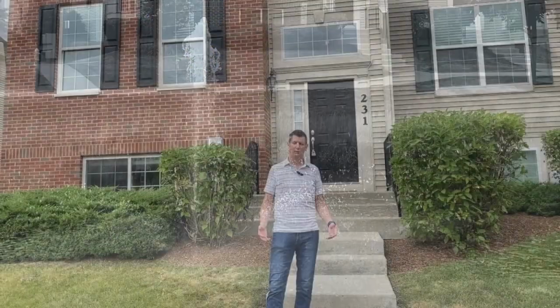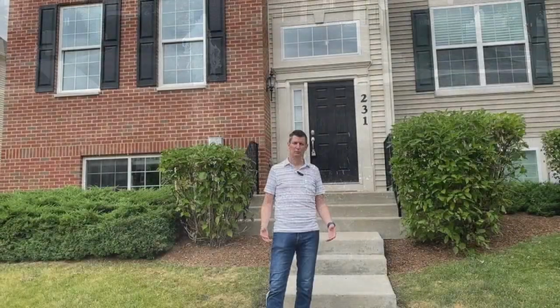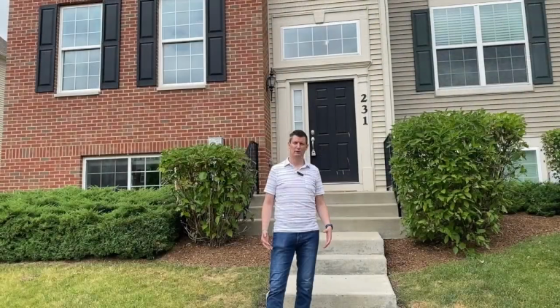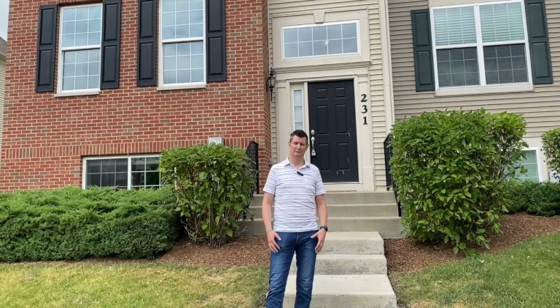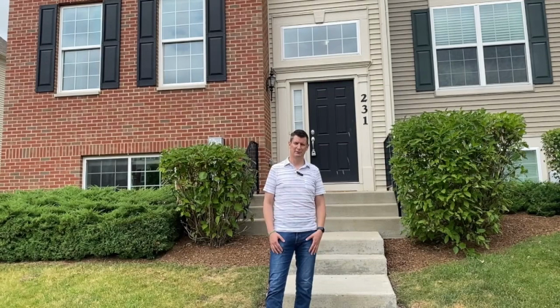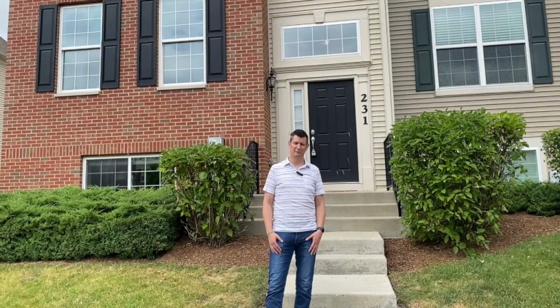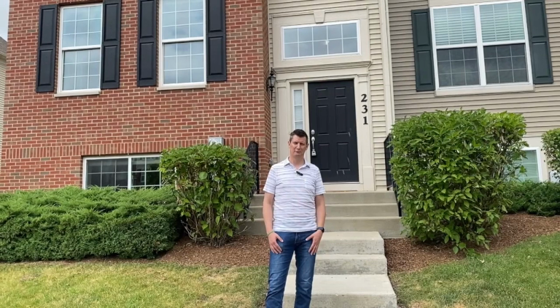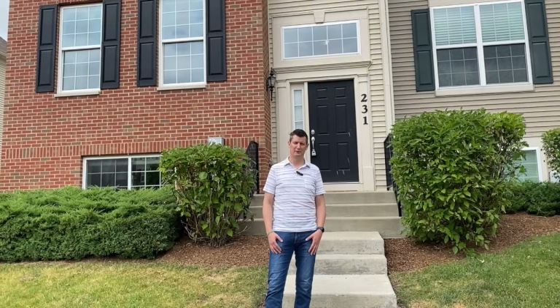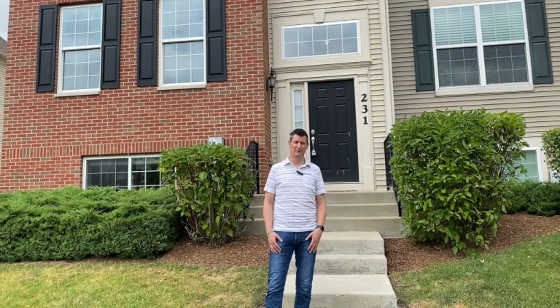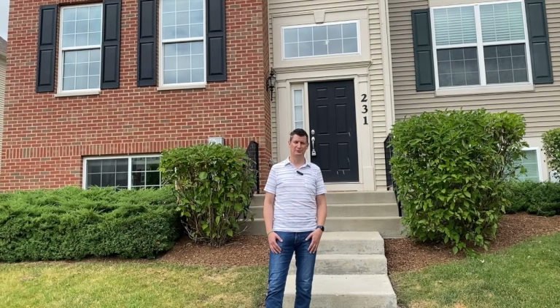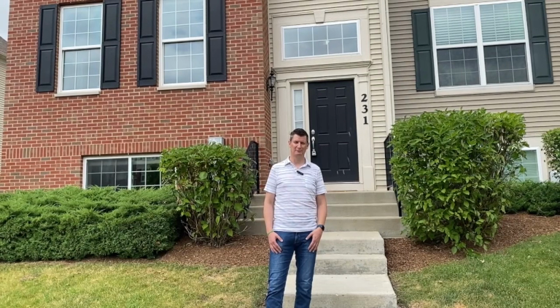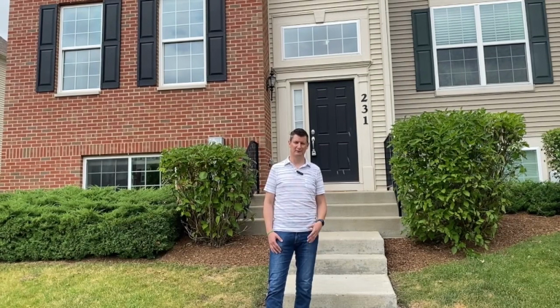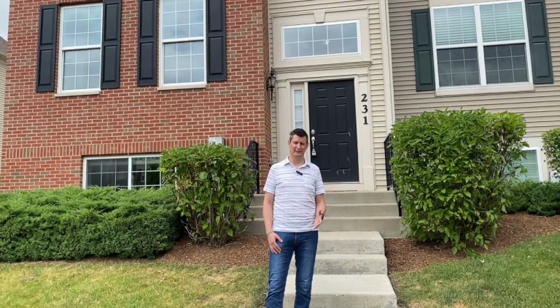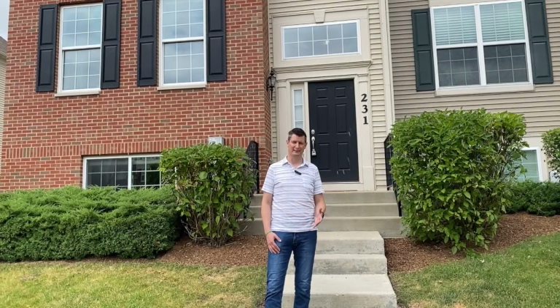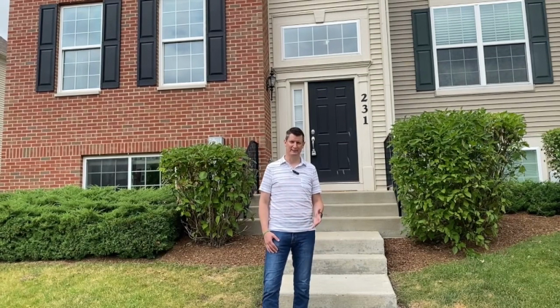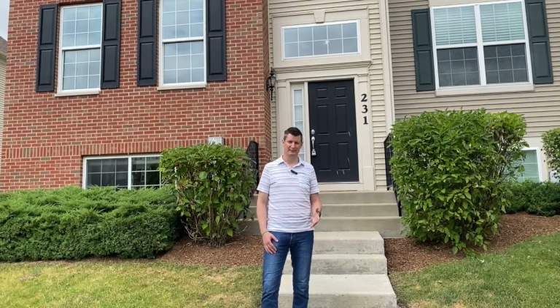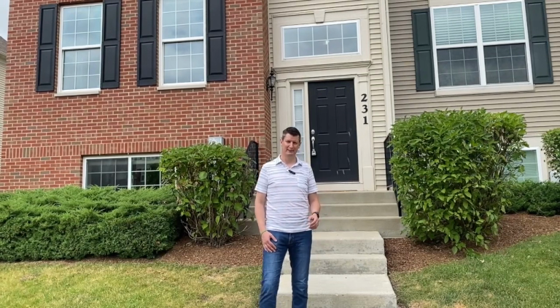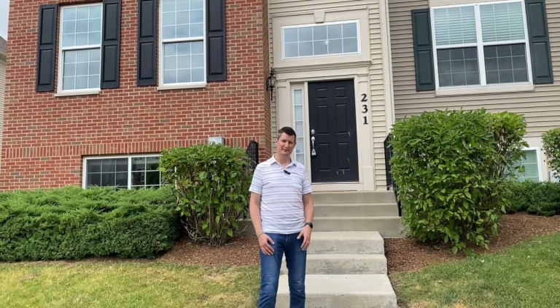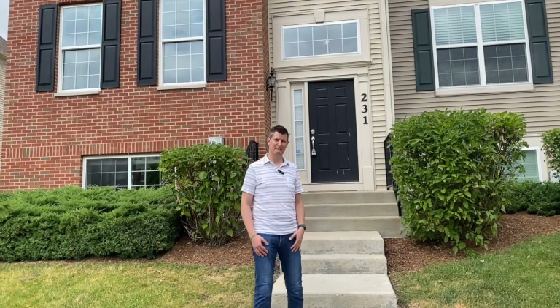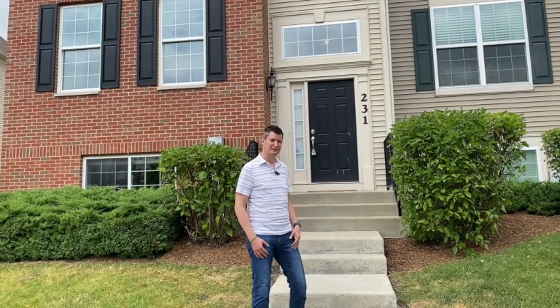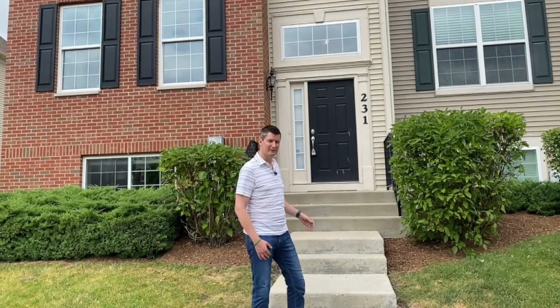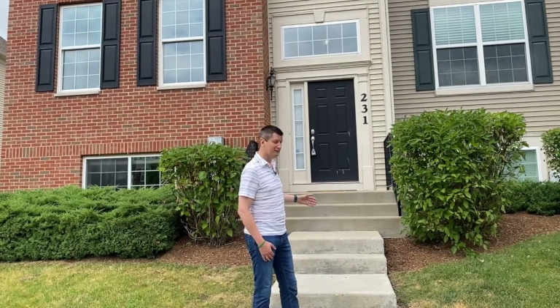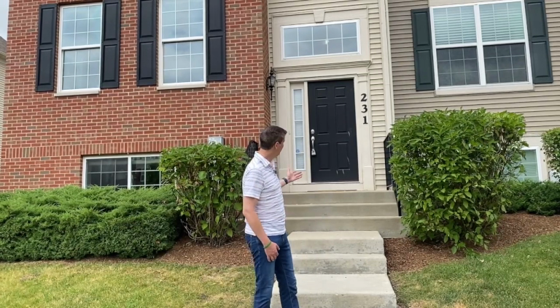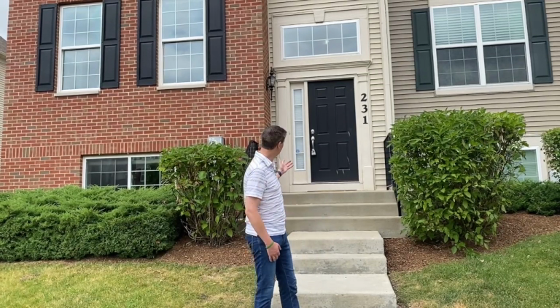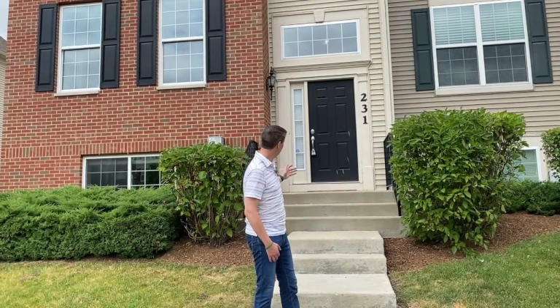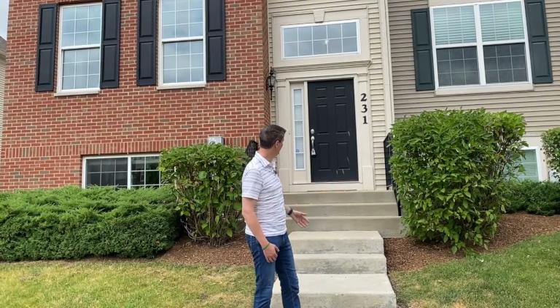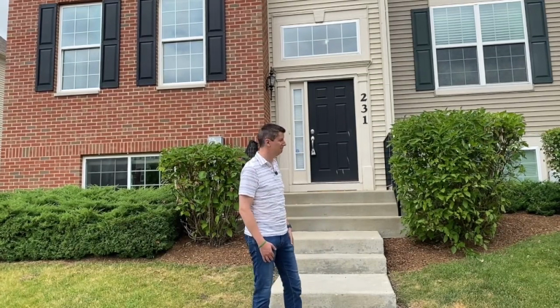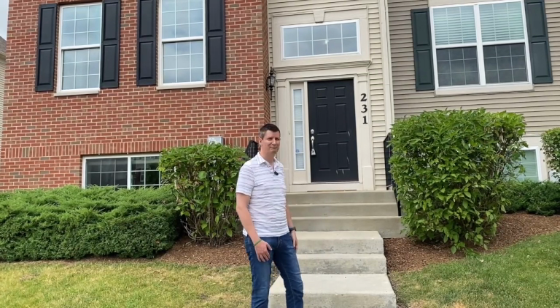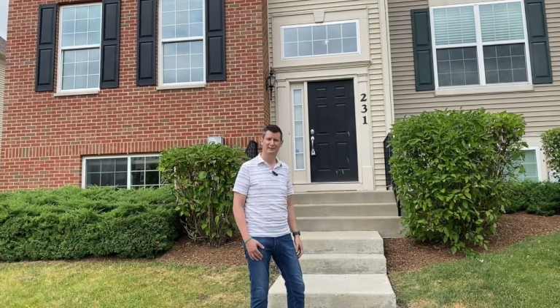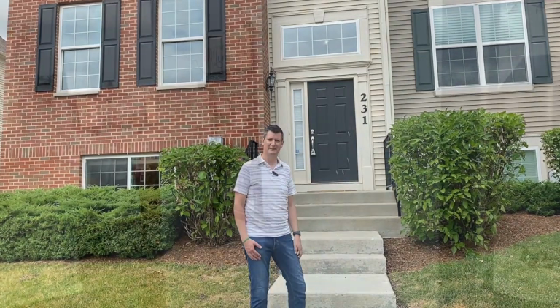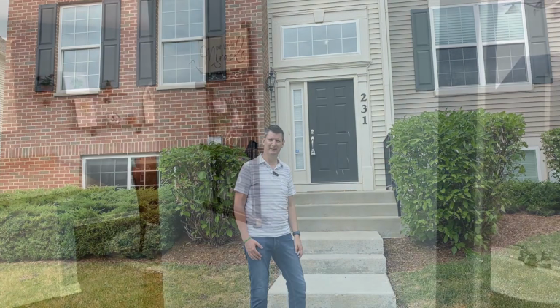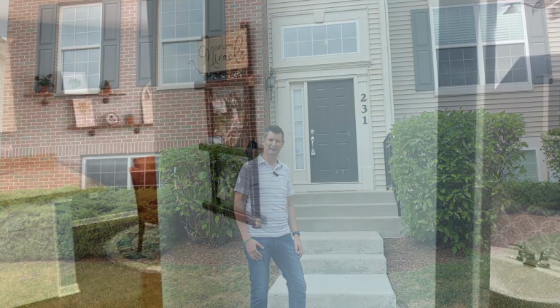Welcome to 231 Lionel Drive, Grey's Lake. Let's step inside this wonderful townhome and take a look.